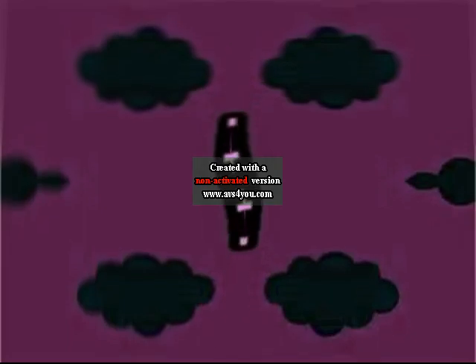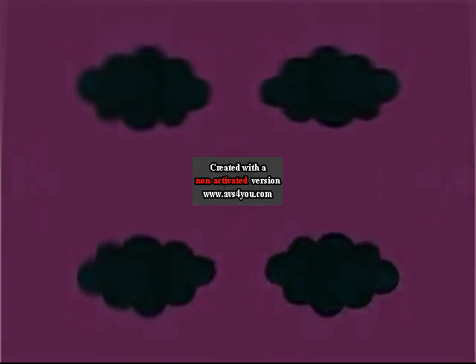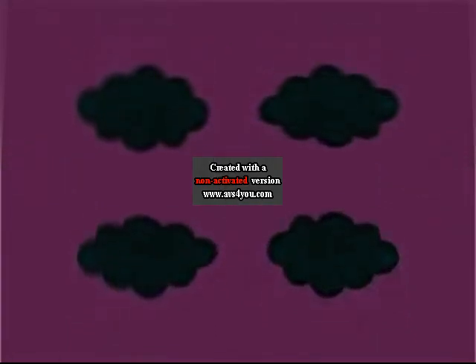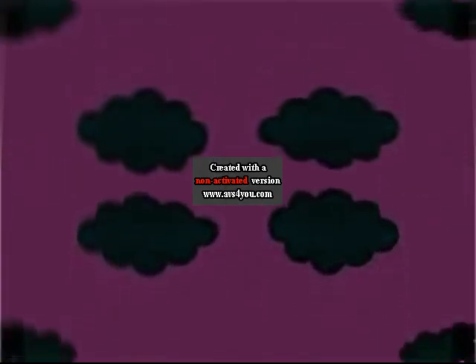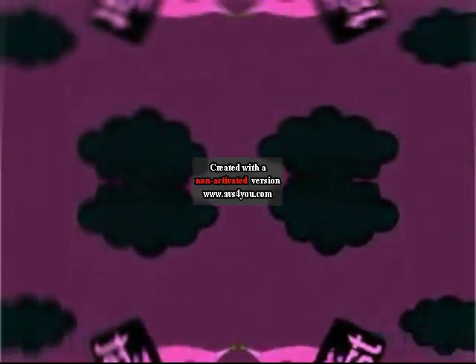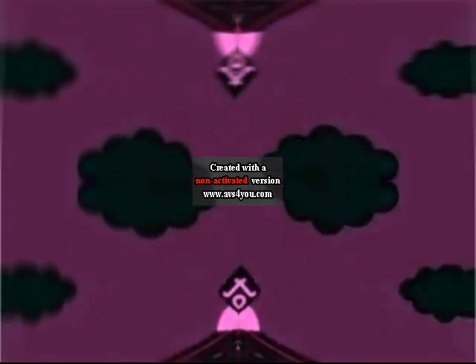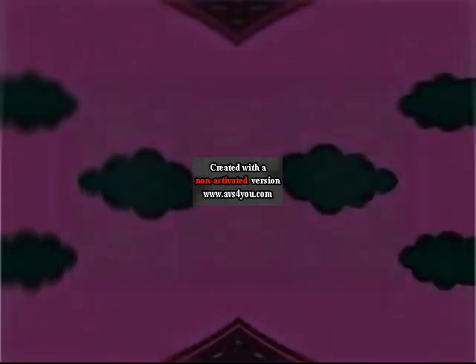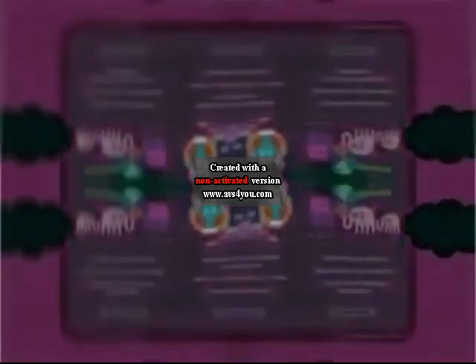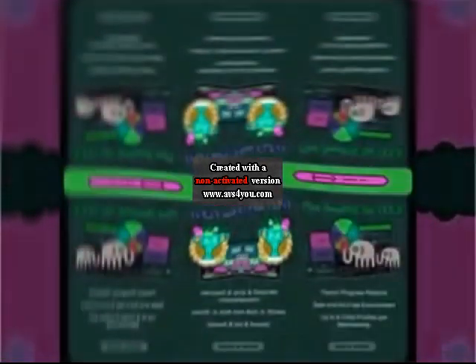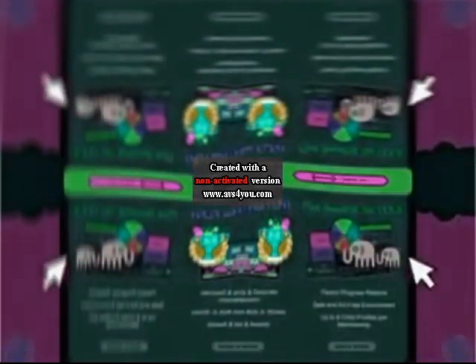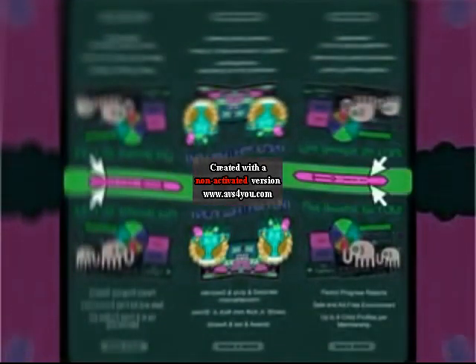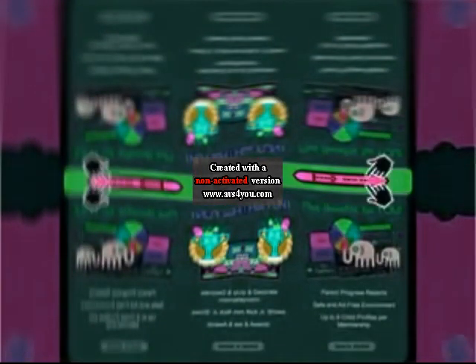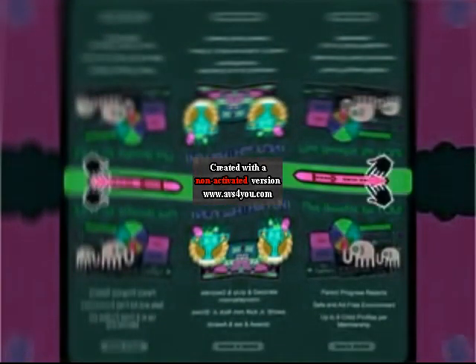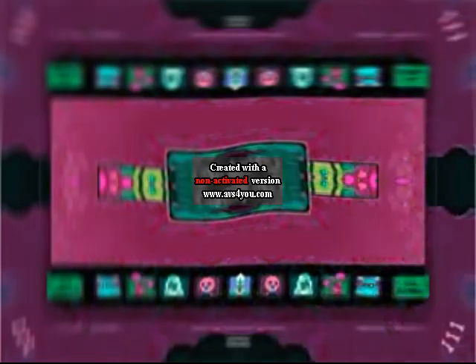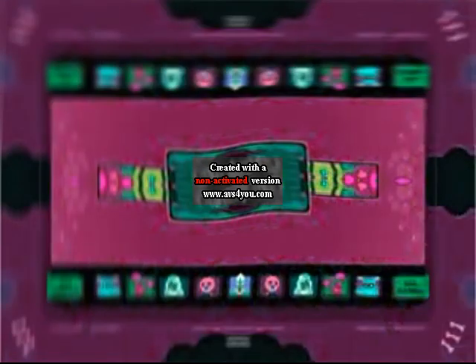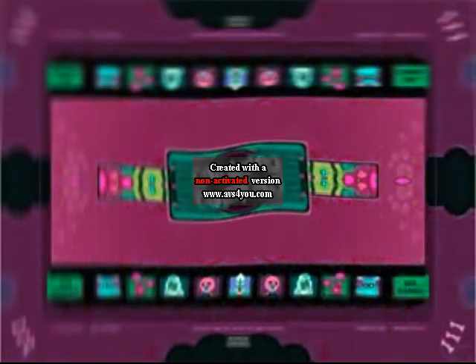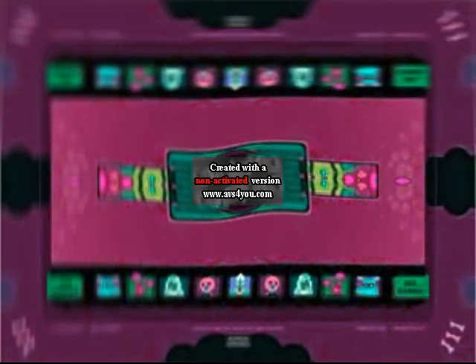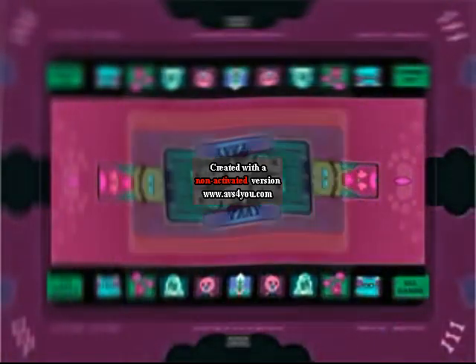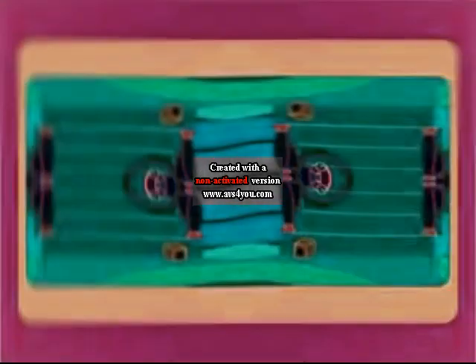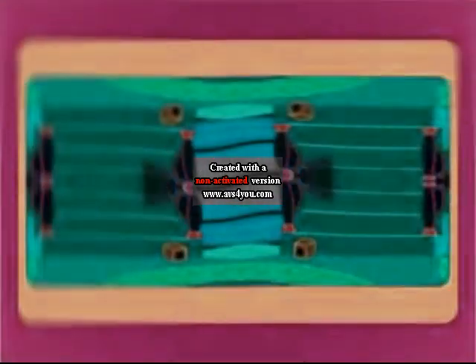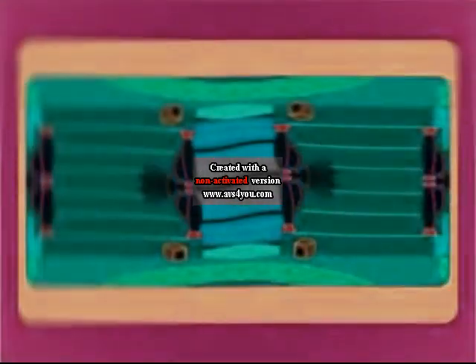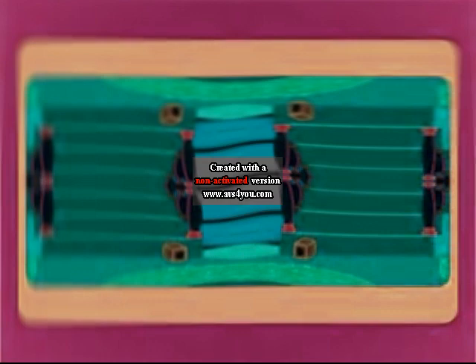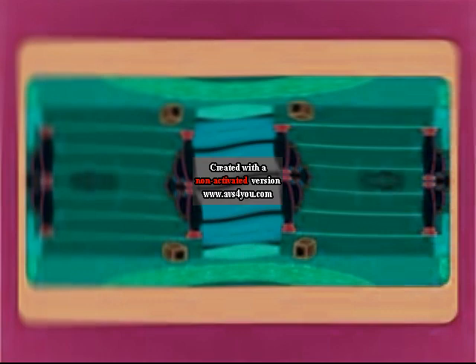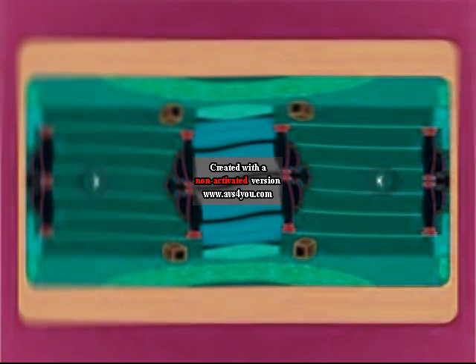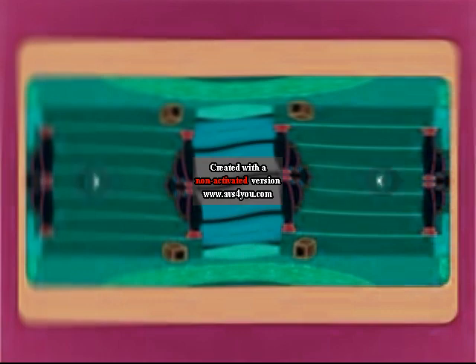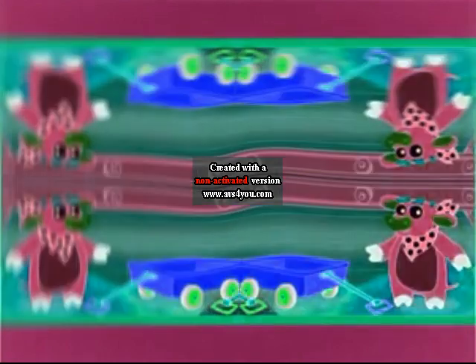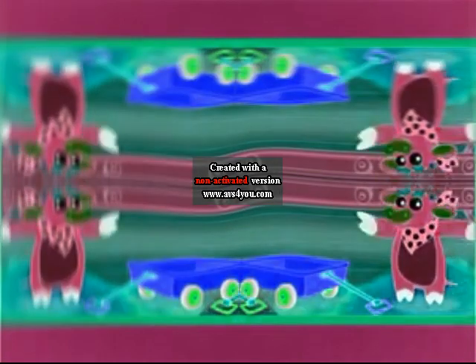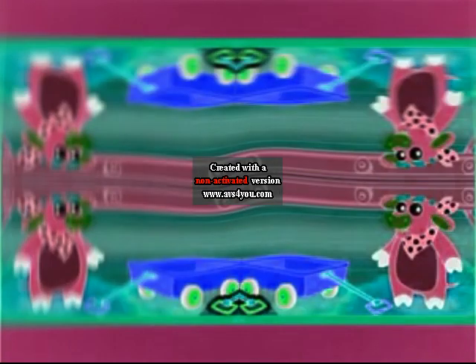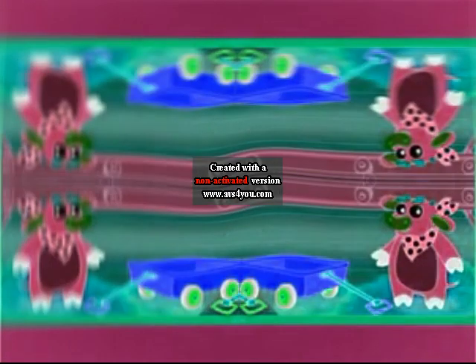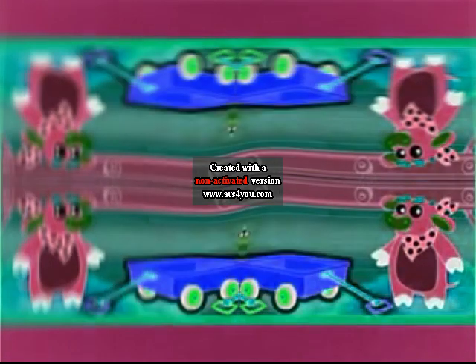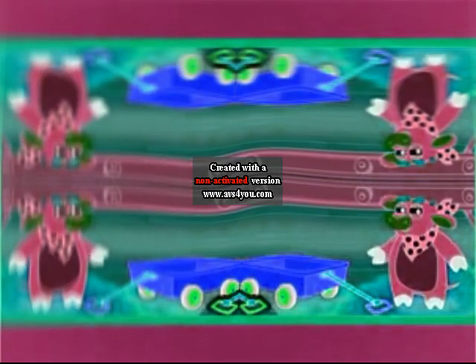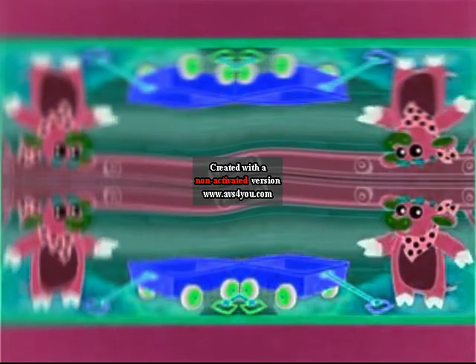Welcome to Nick Jr. Boost, the exciting new online service for preschoolers from Nickelodeon that makes learning an adventure.